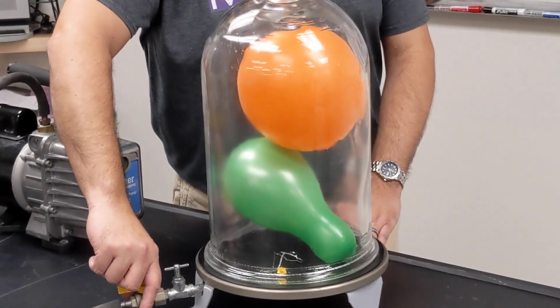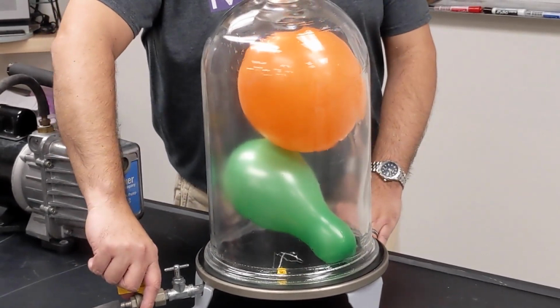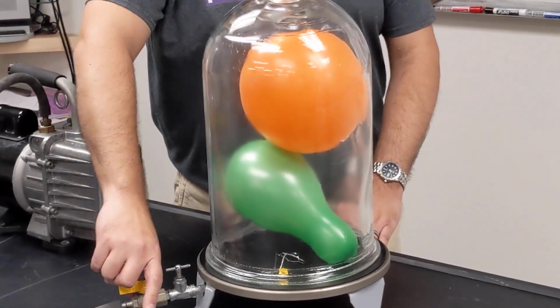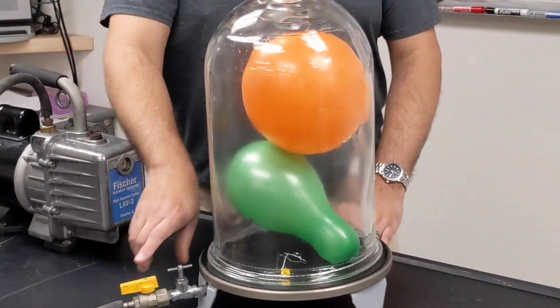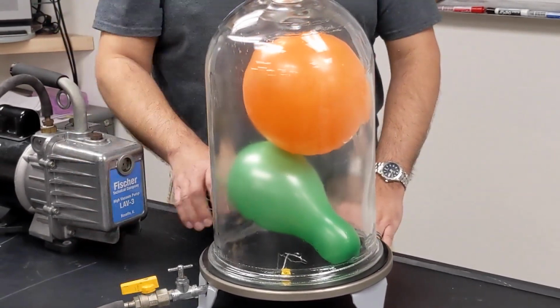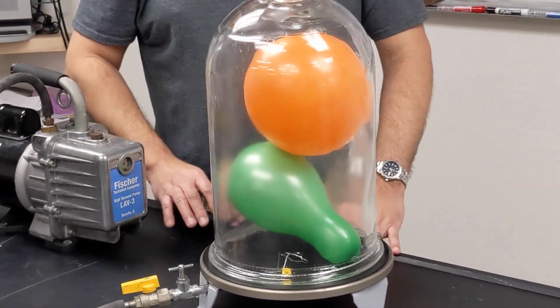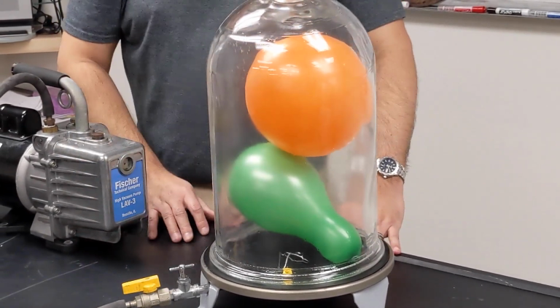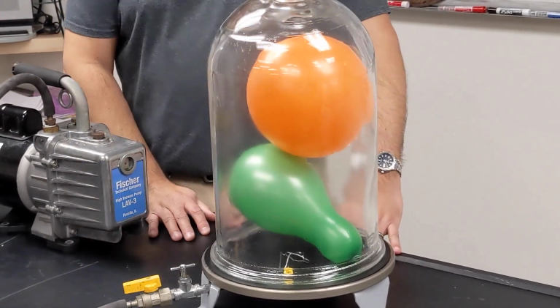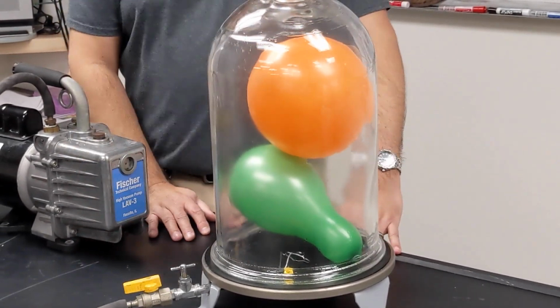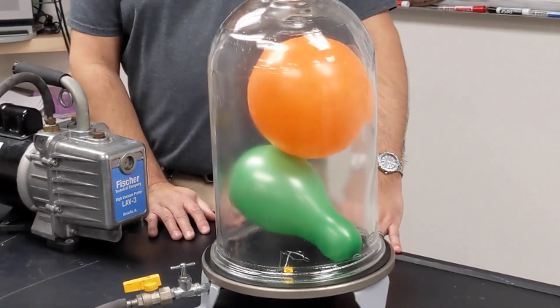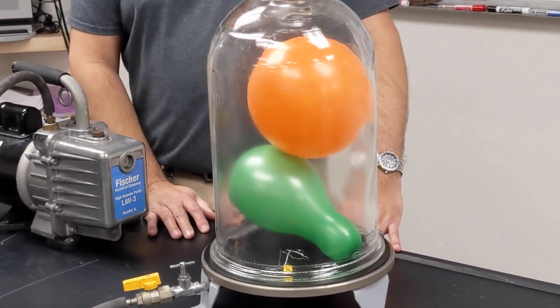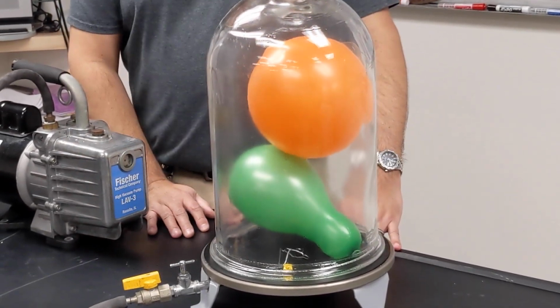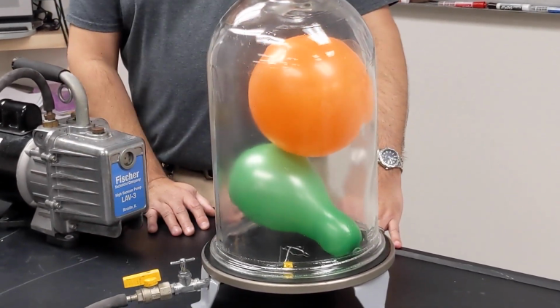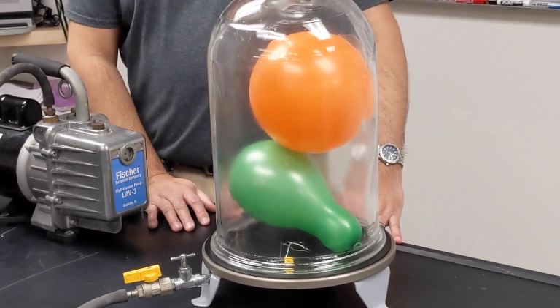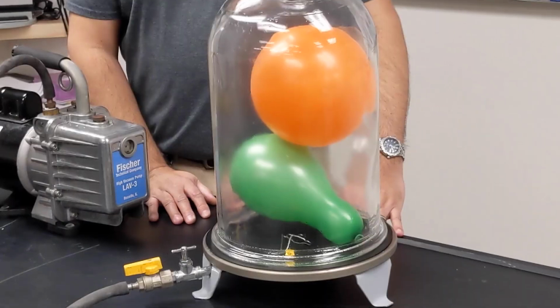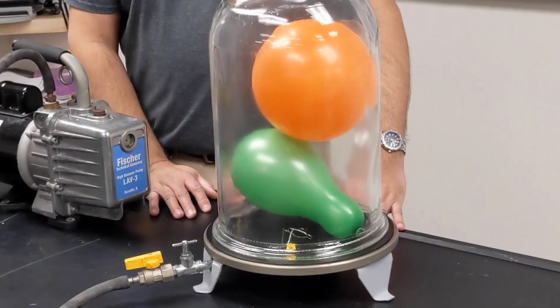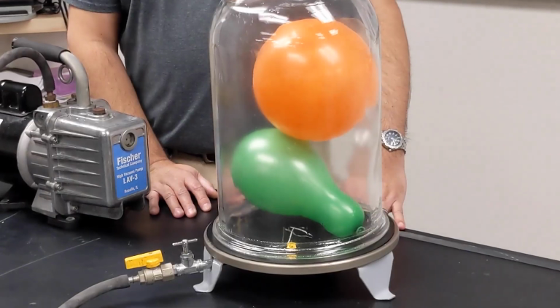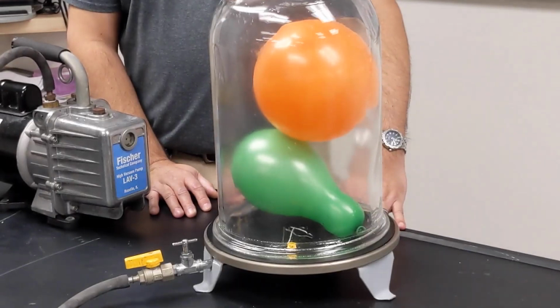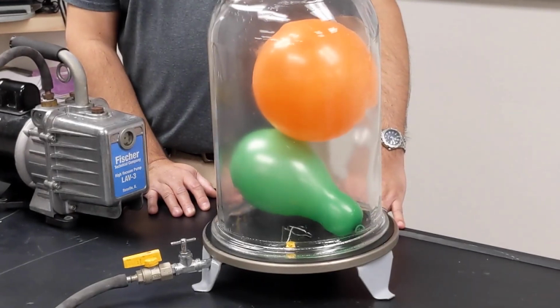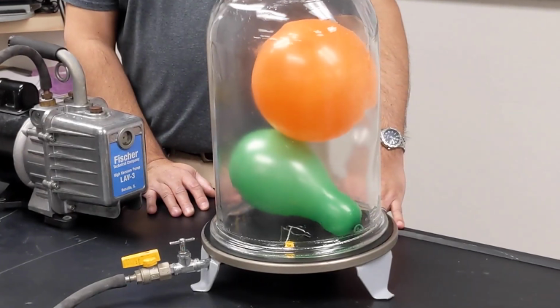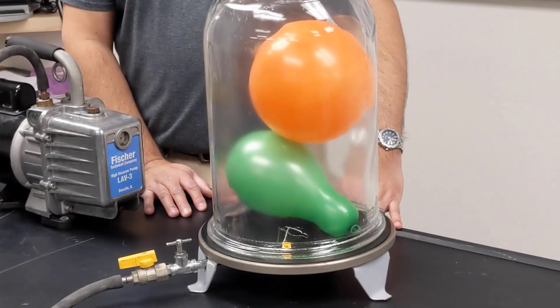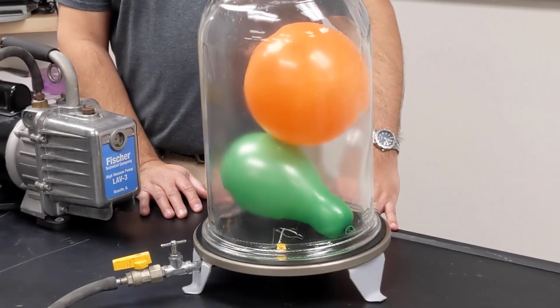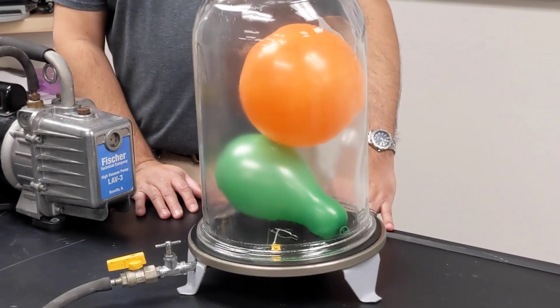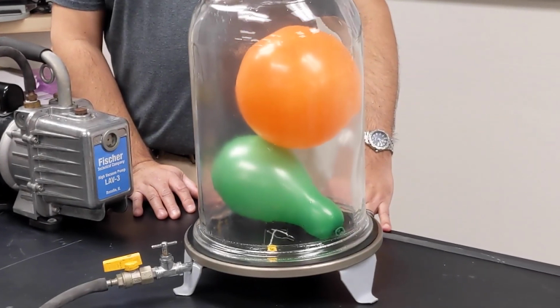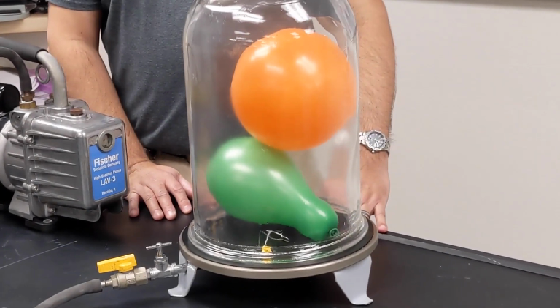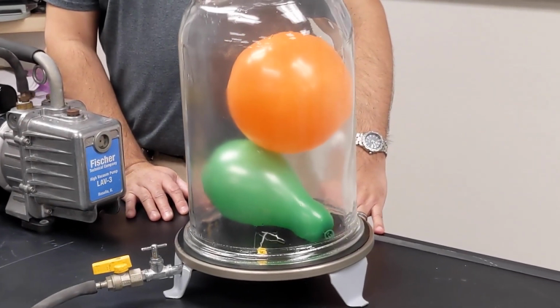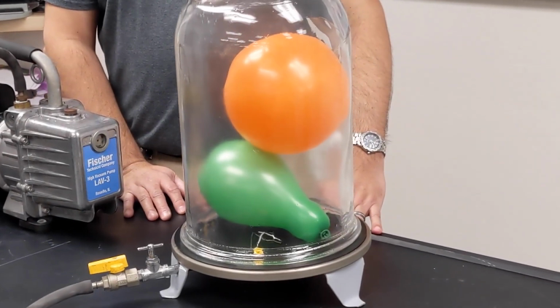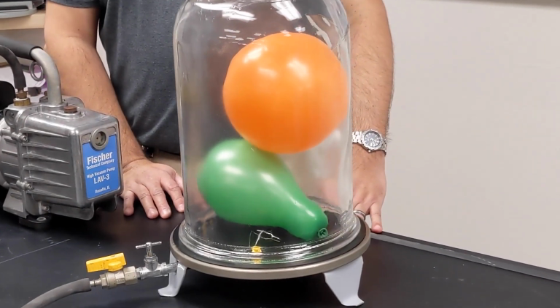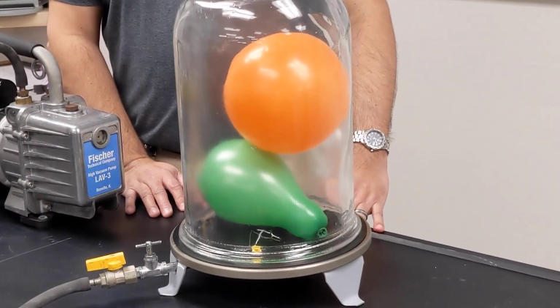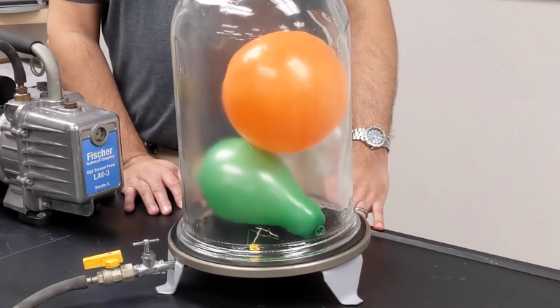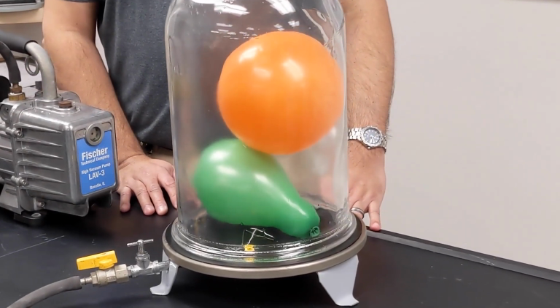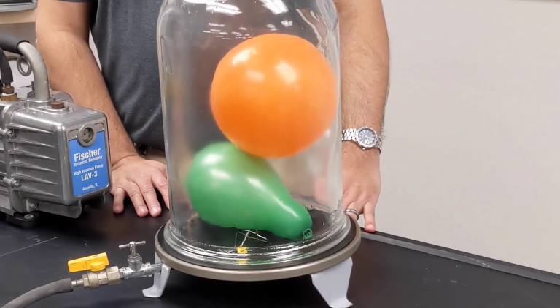You can see them shrinking down to their normal size as the air slowly goes back into the pump.